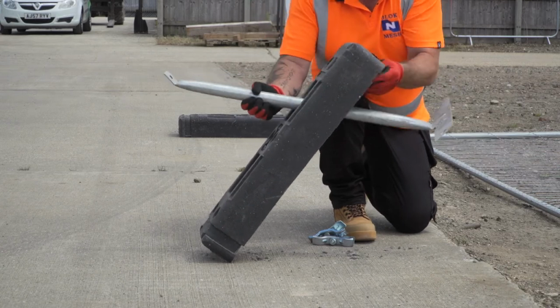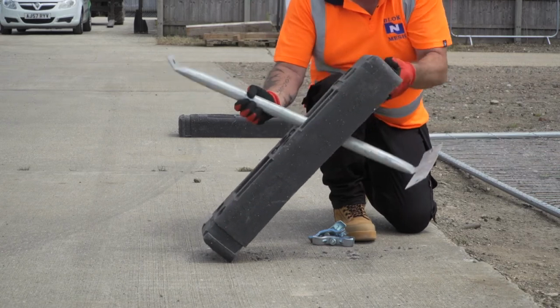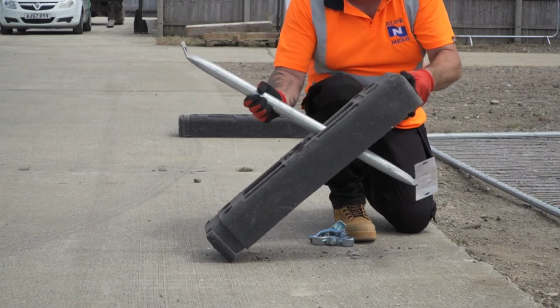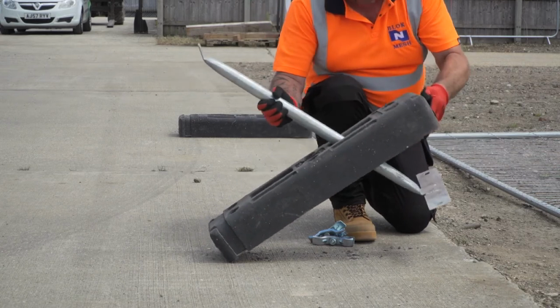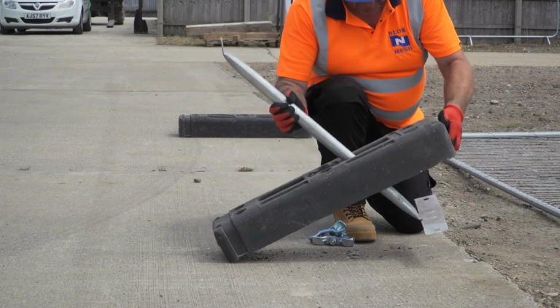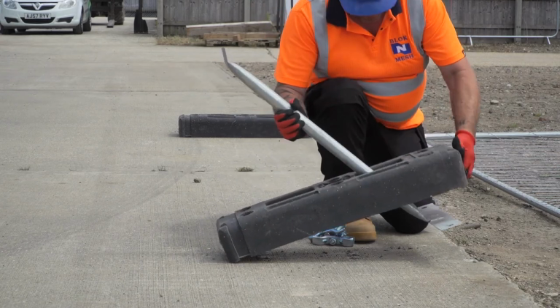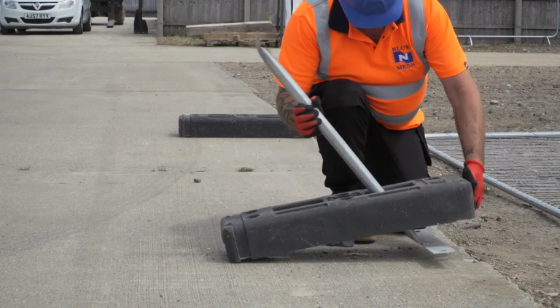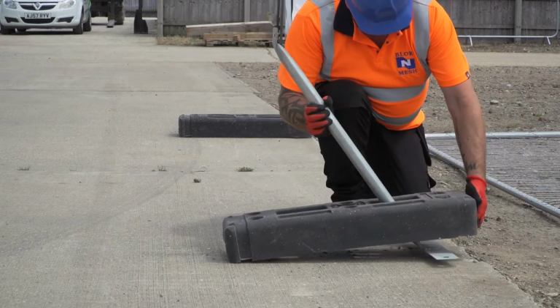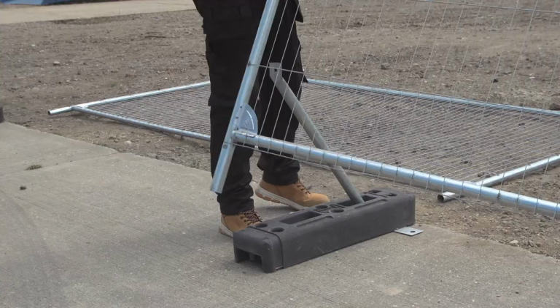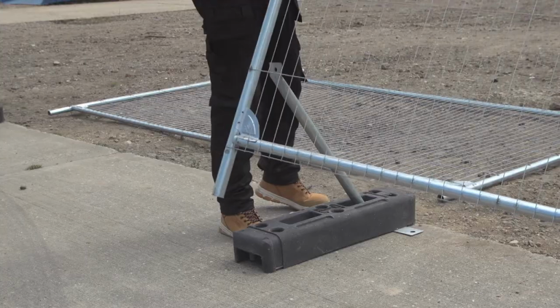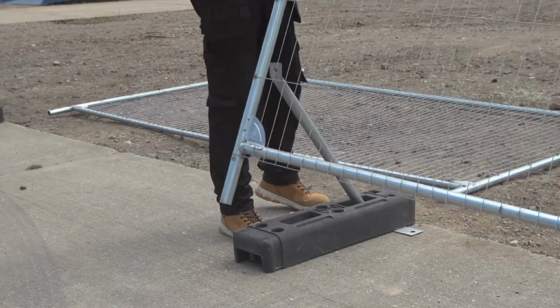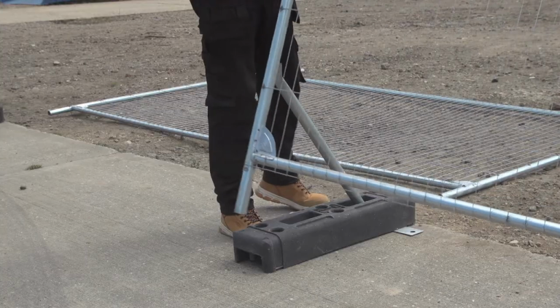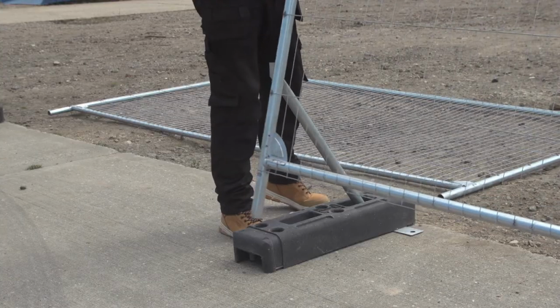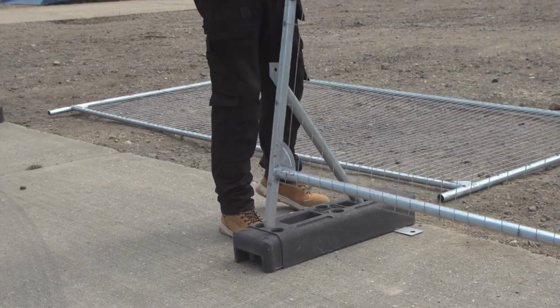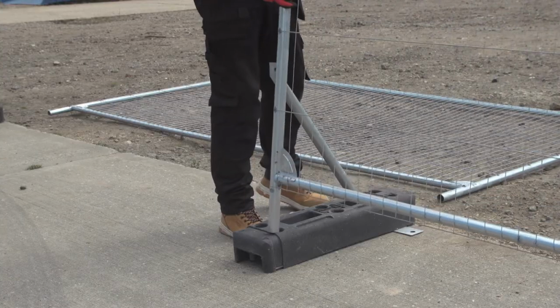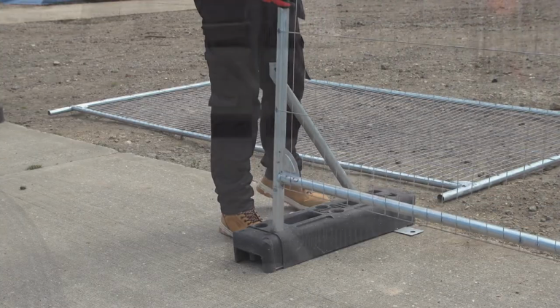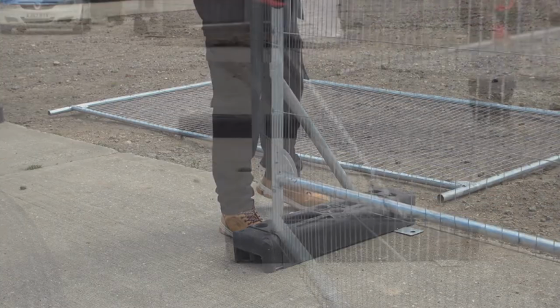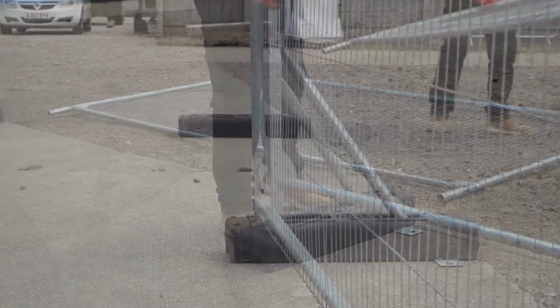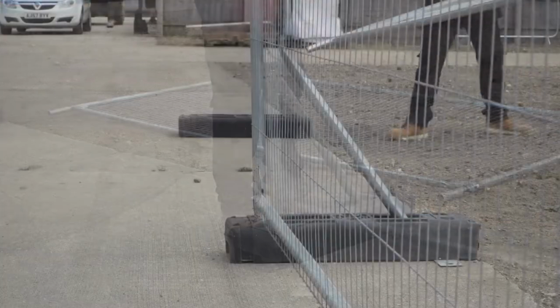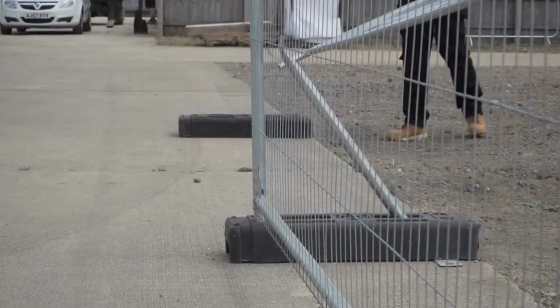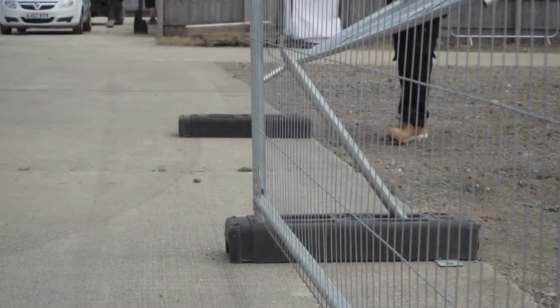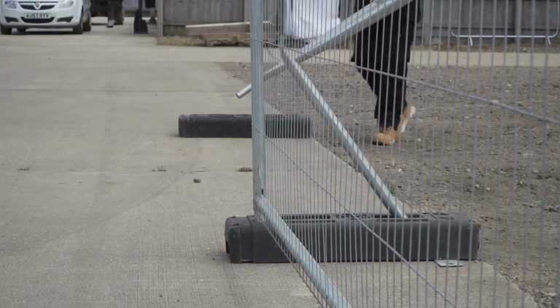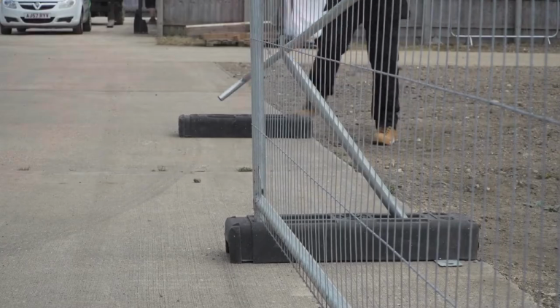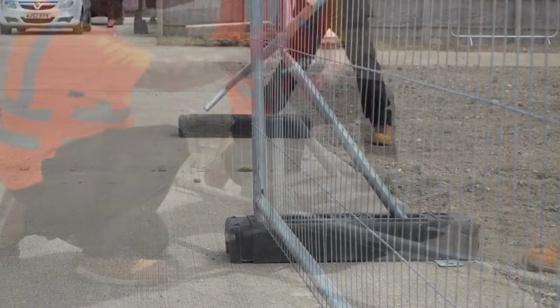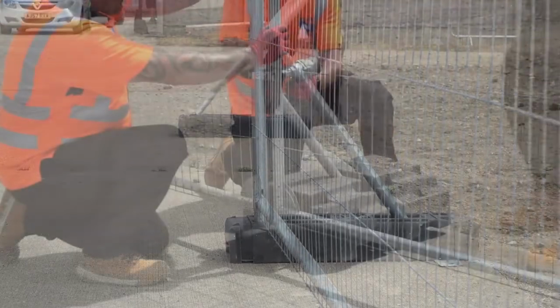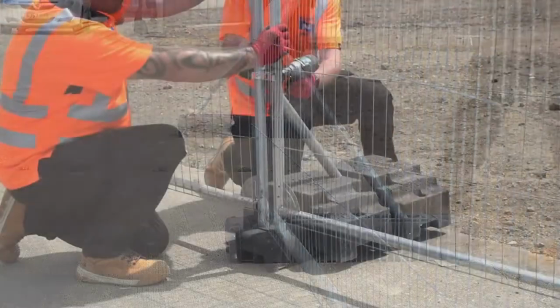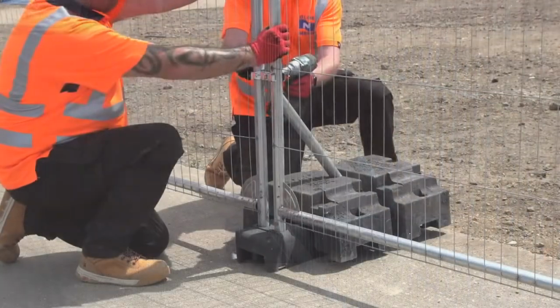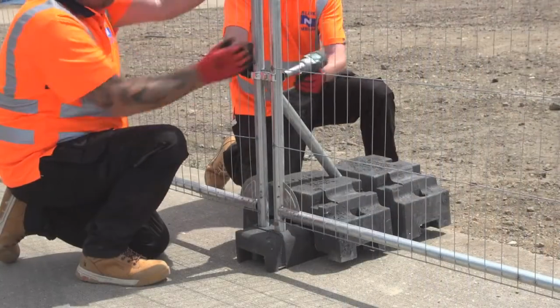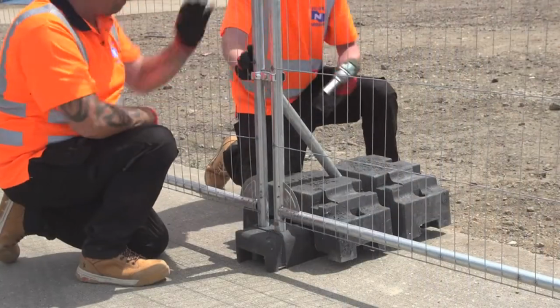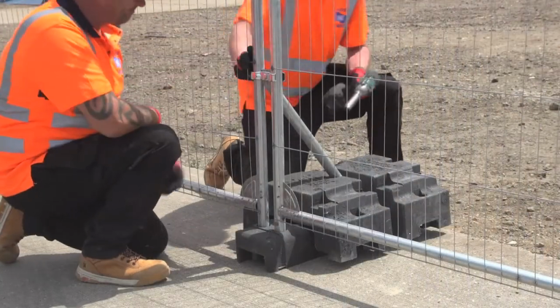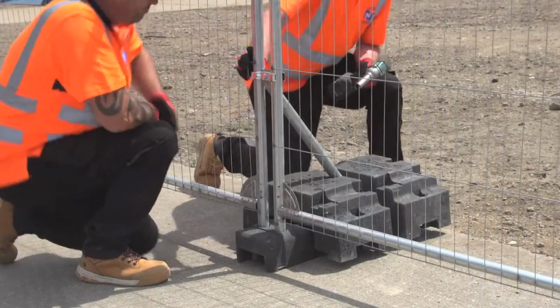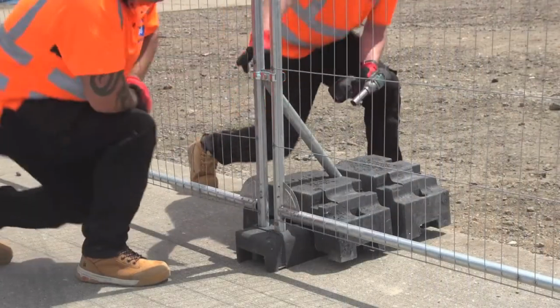Repeat along the length of the intended fence line before installing fence panels in the front hole of the block.